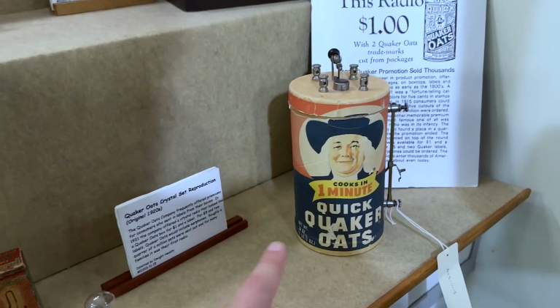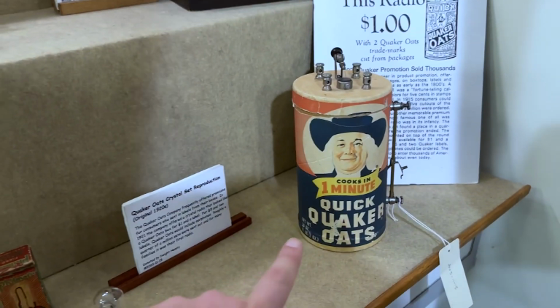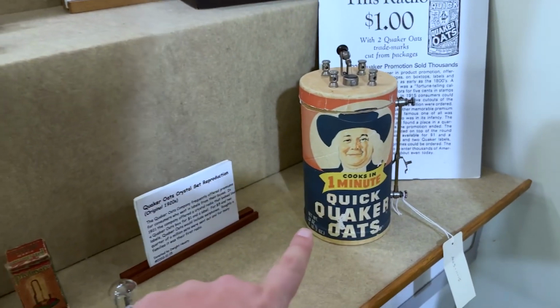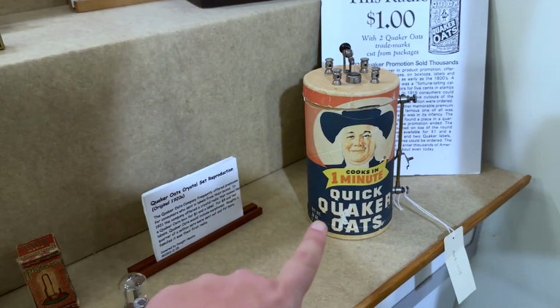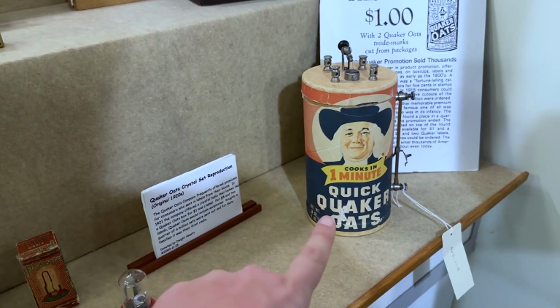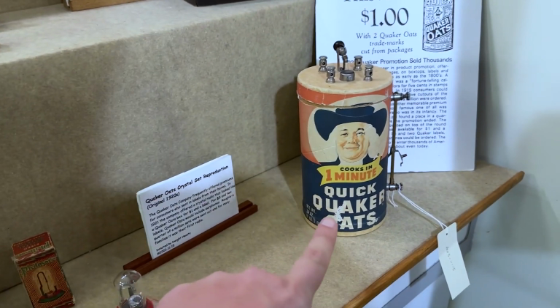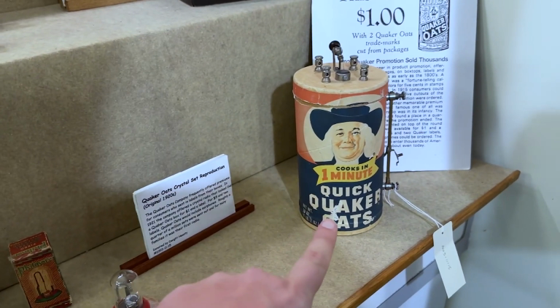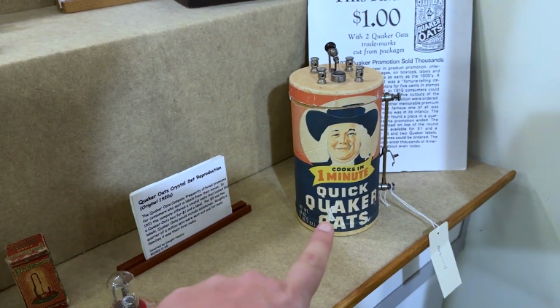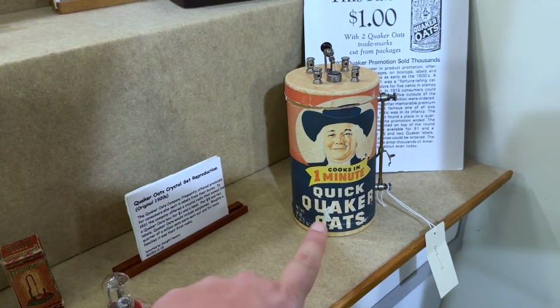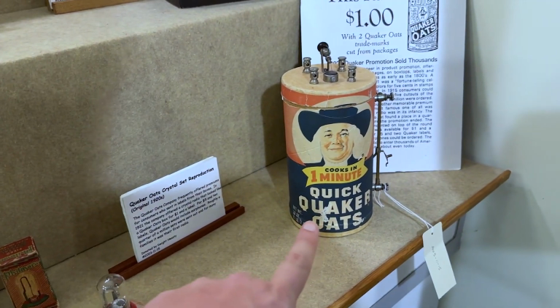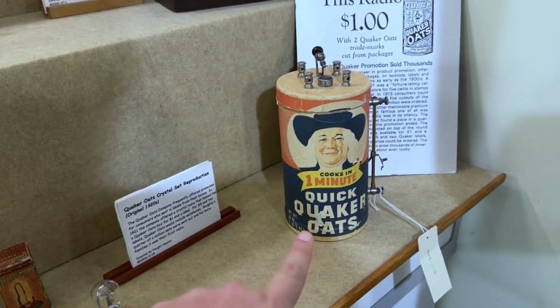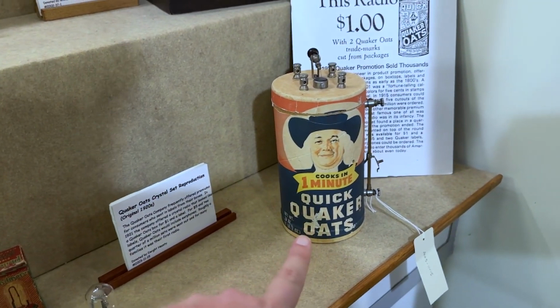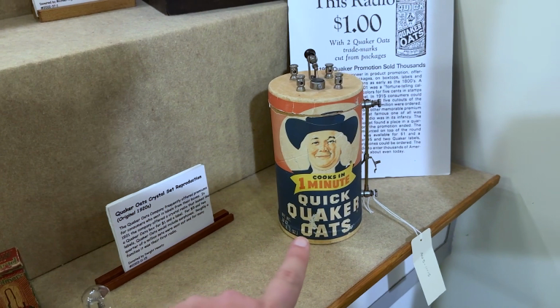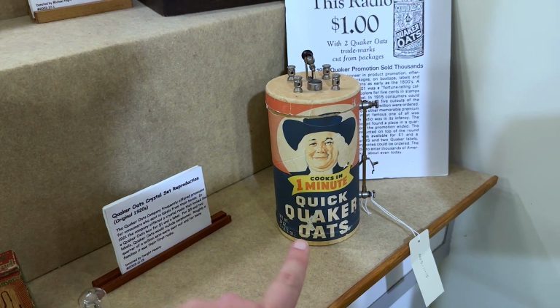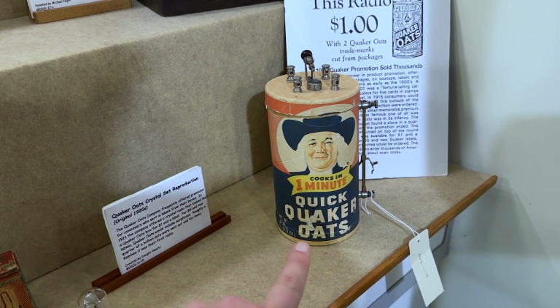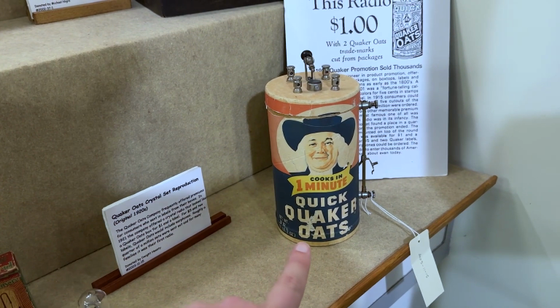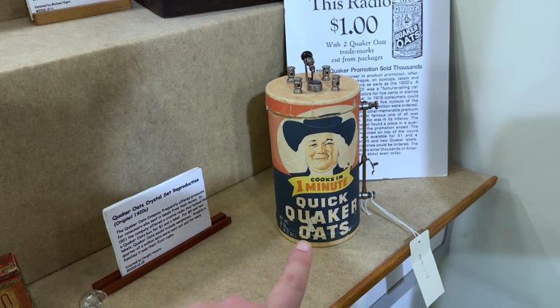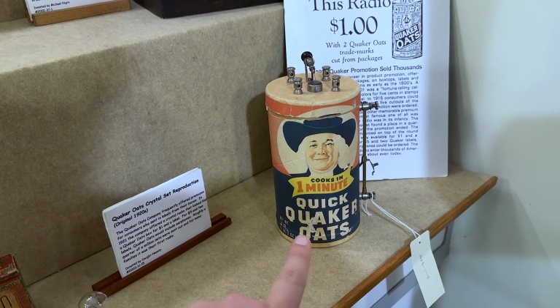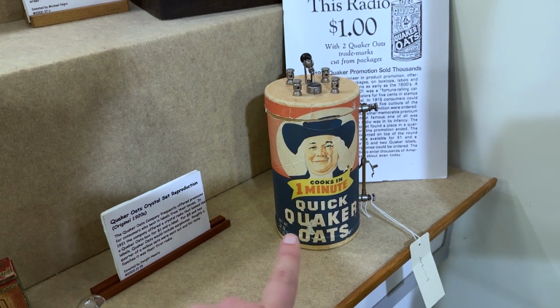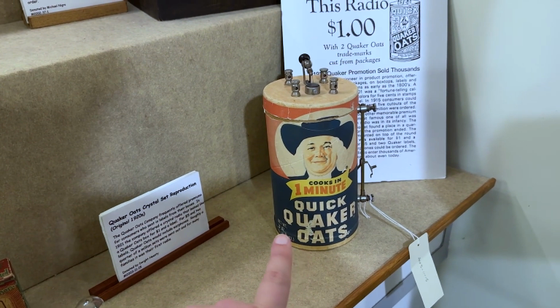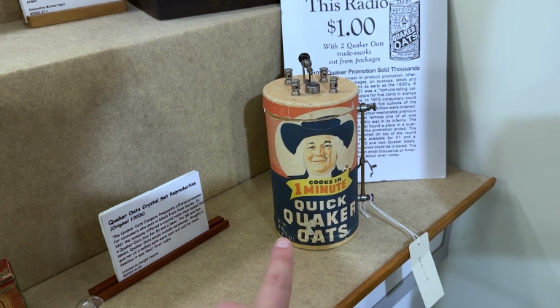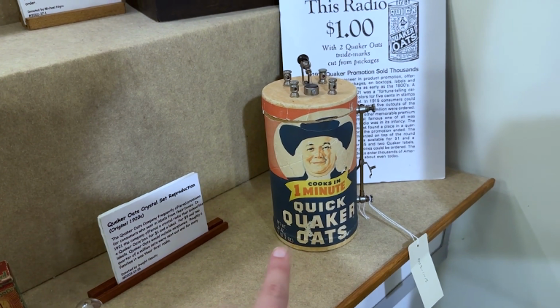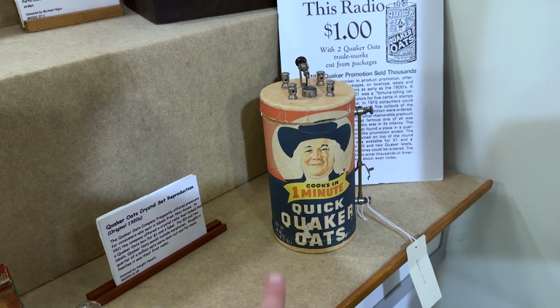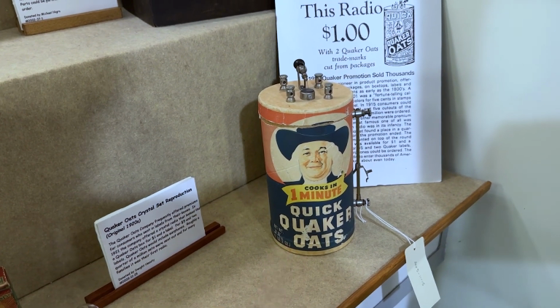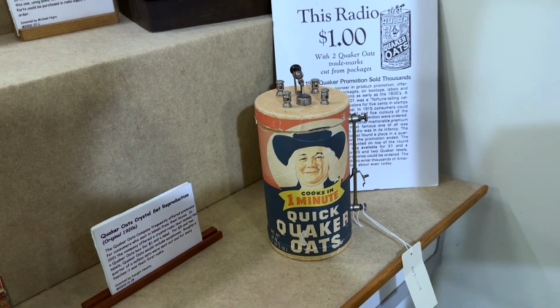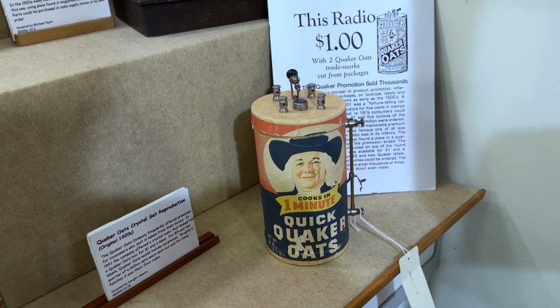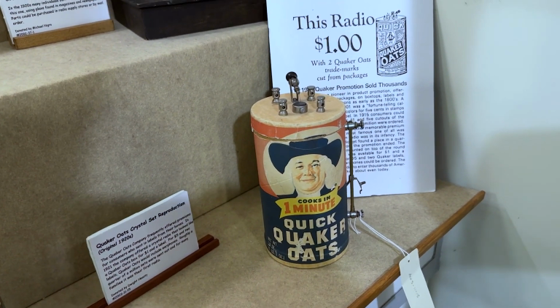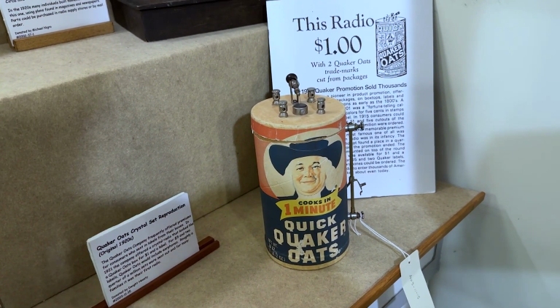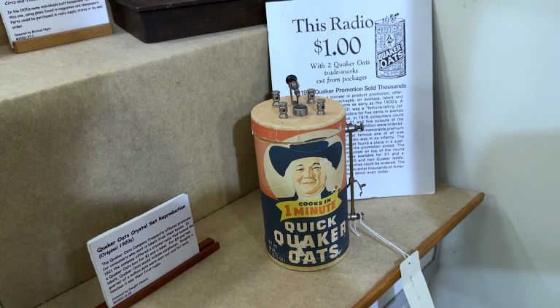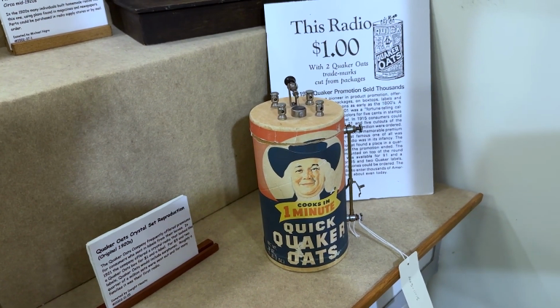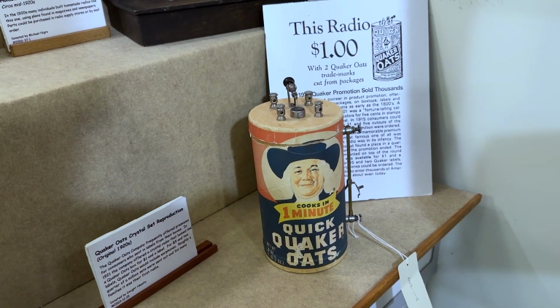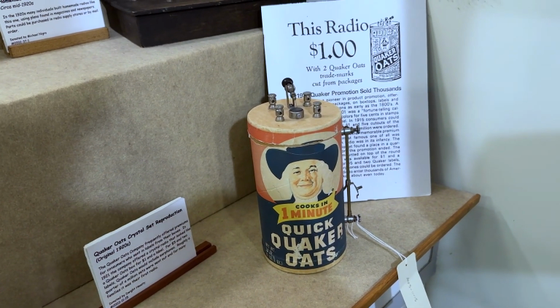Look at this — a Quaker Oats crystal radio. Now that's super cool.